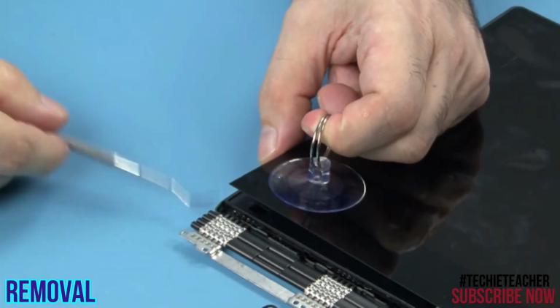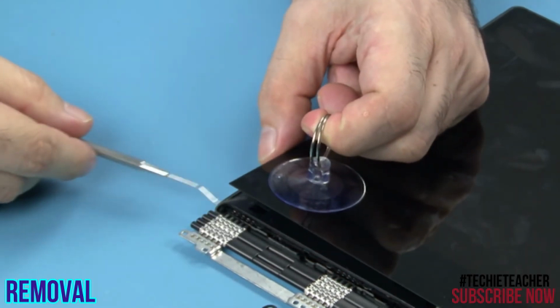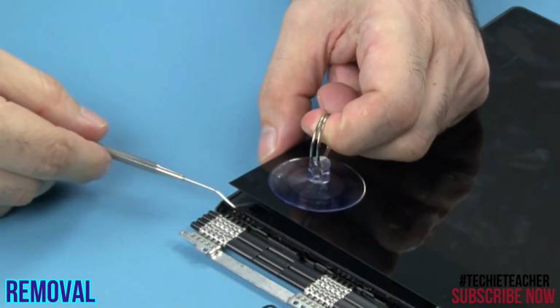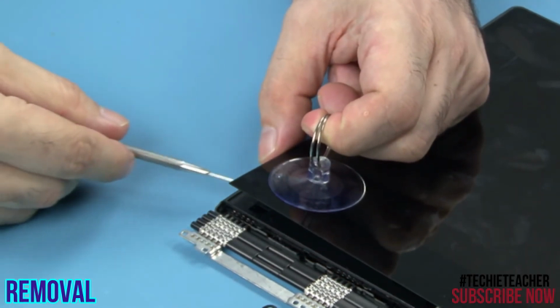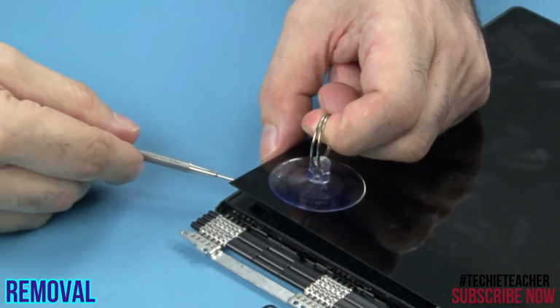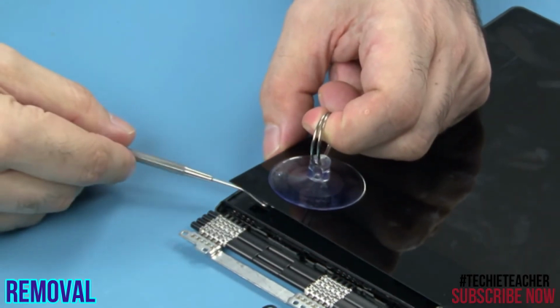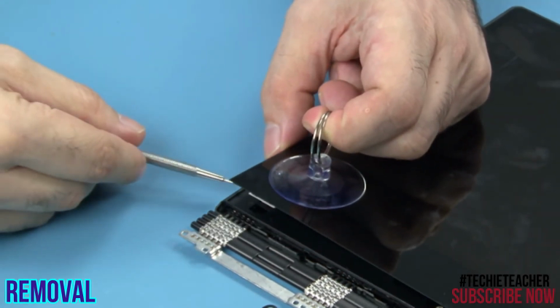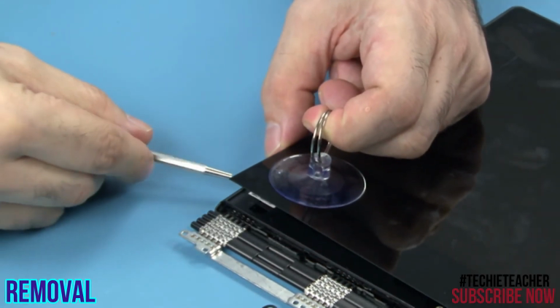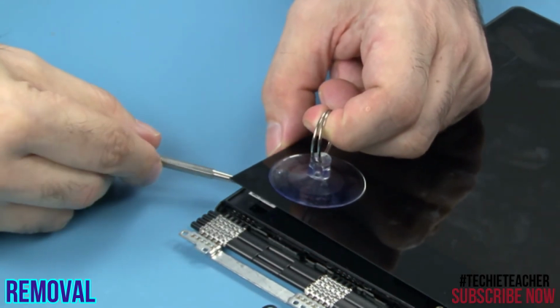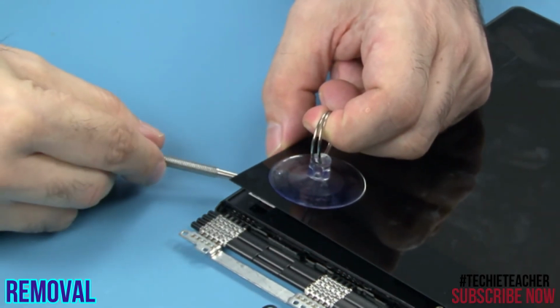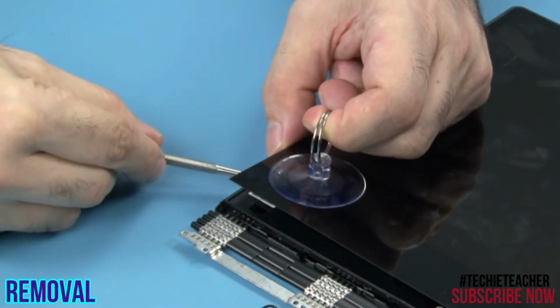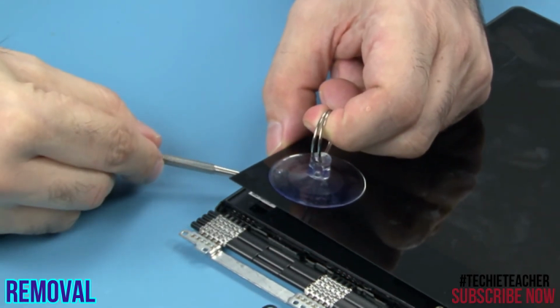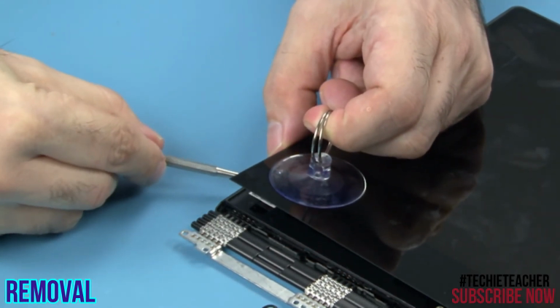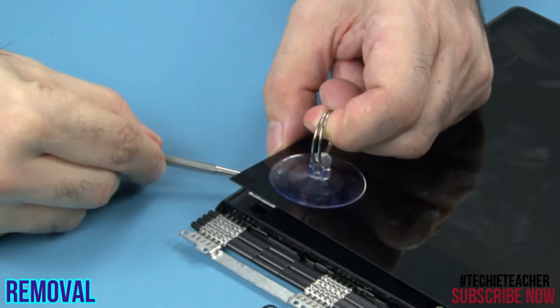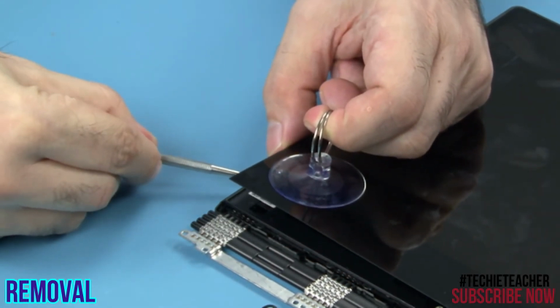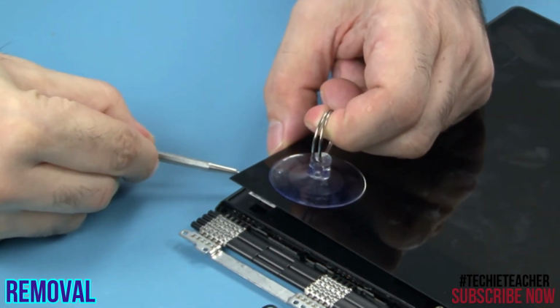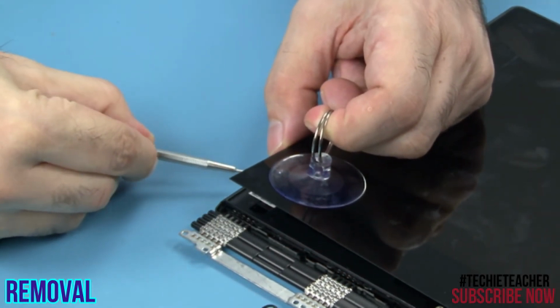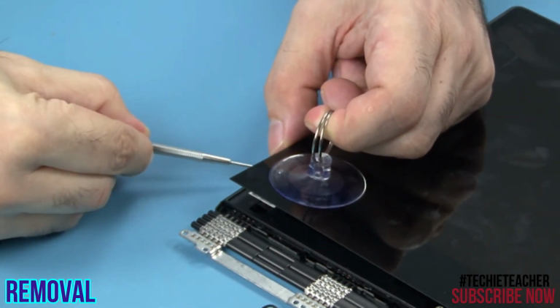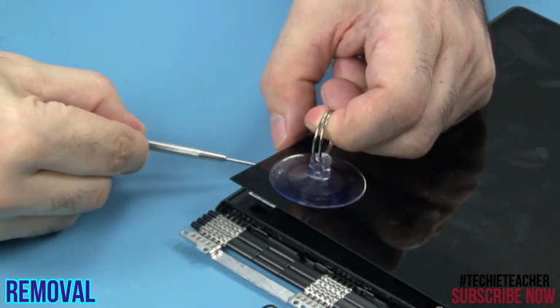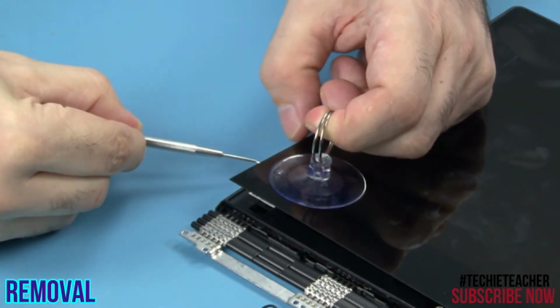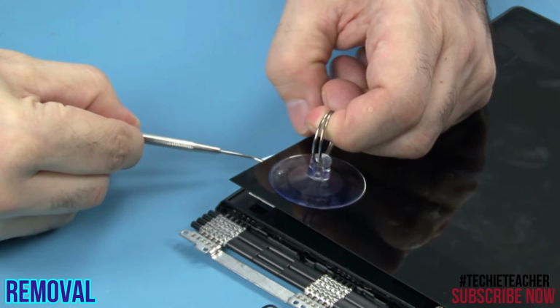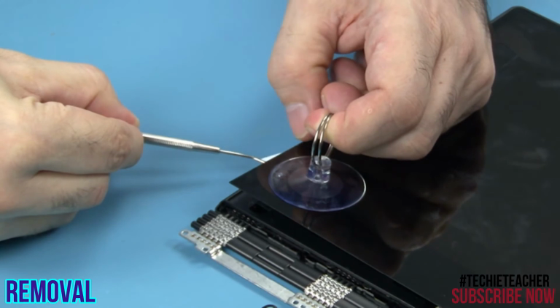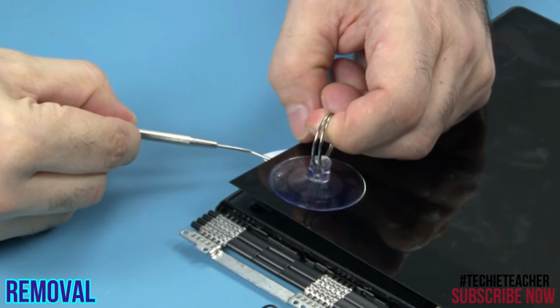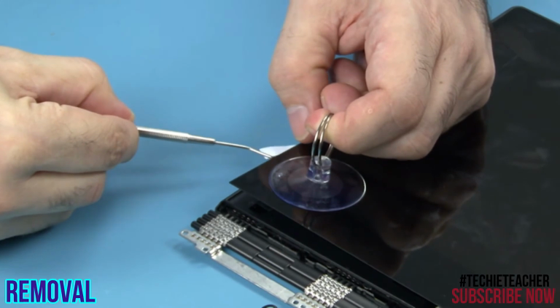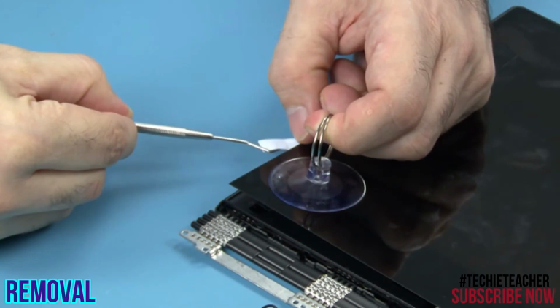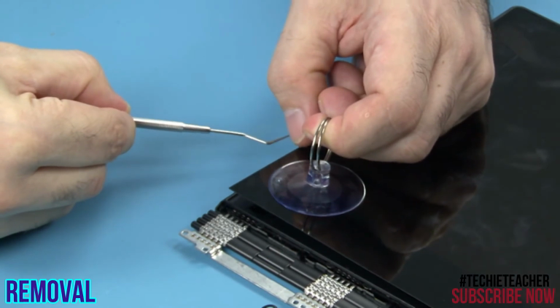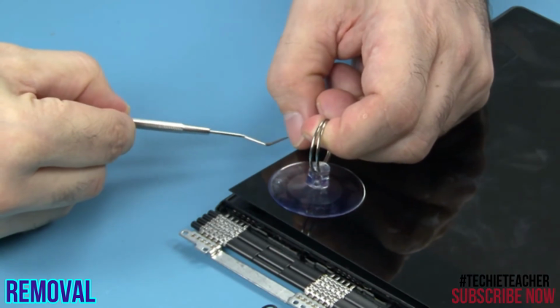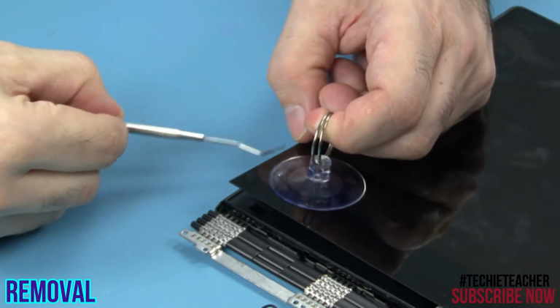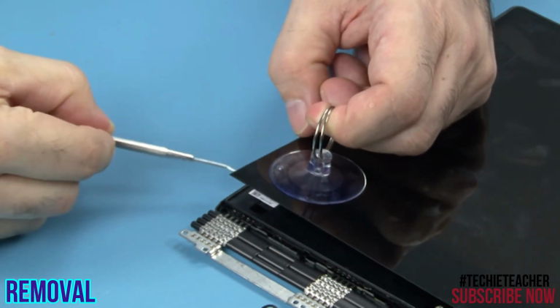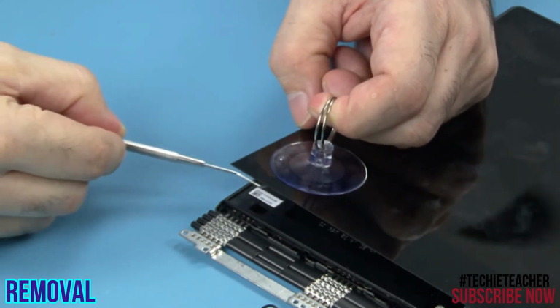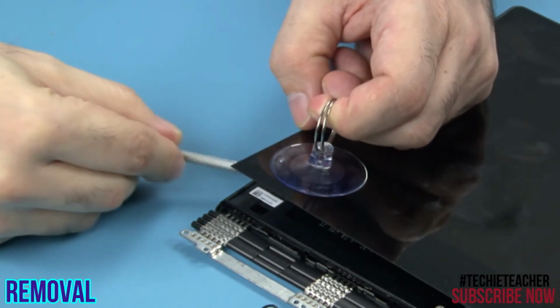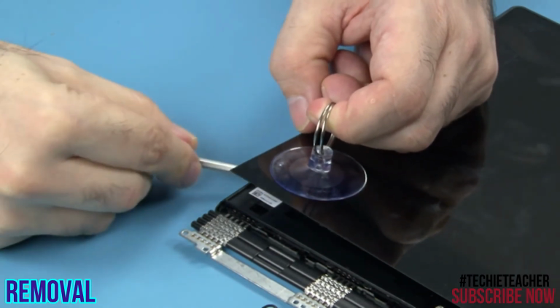Pull out the tip of the horizontal upper tape and then pull it straight out.